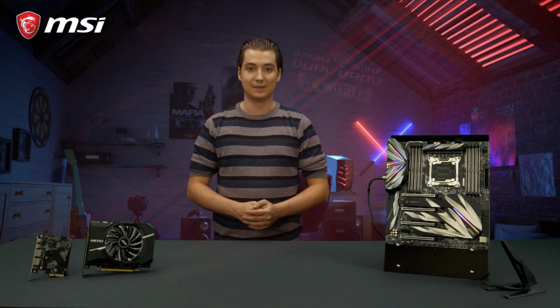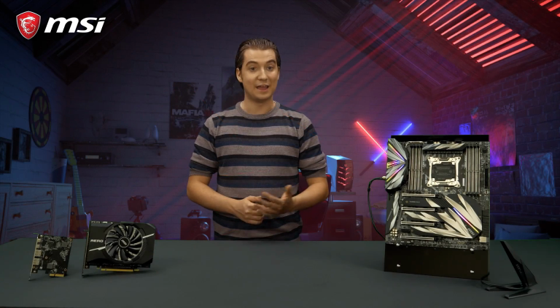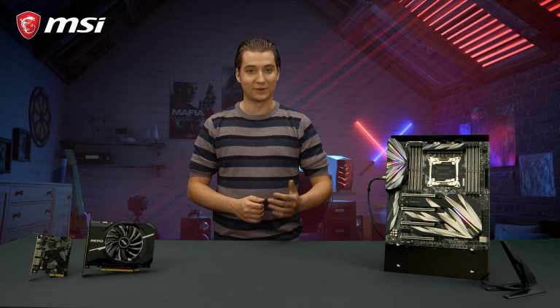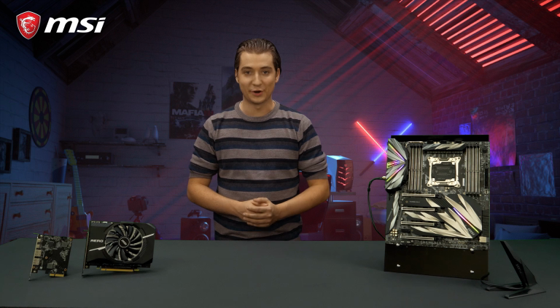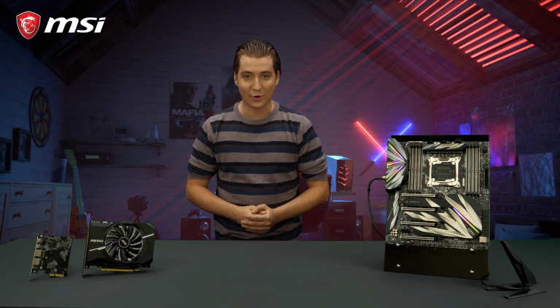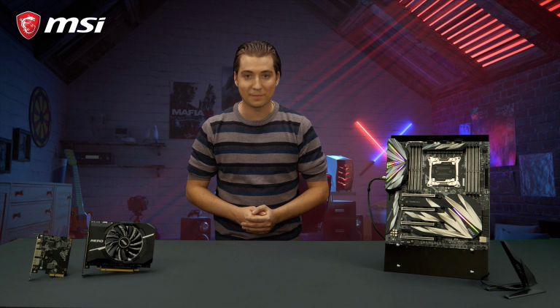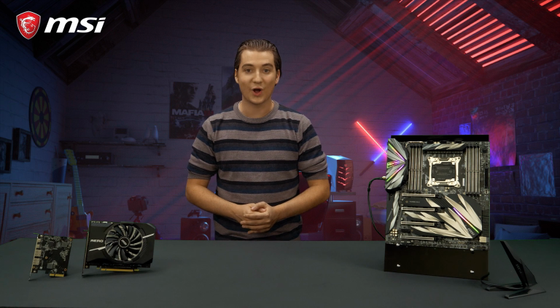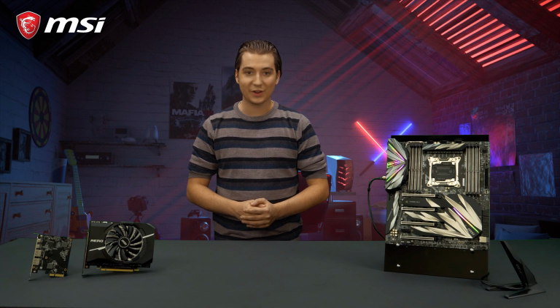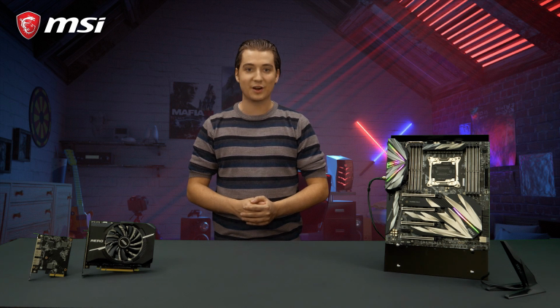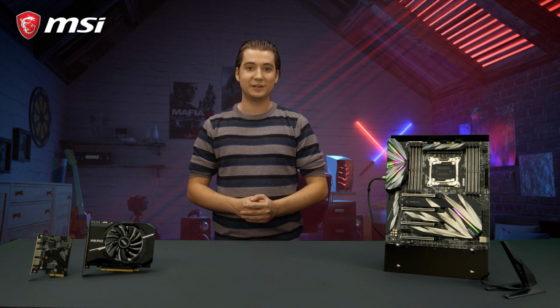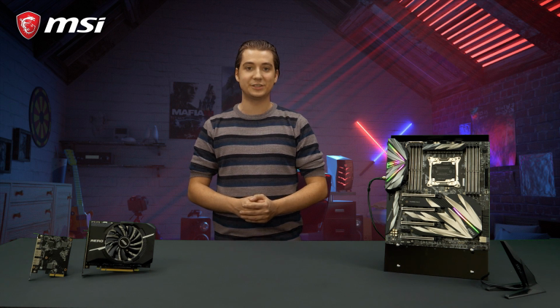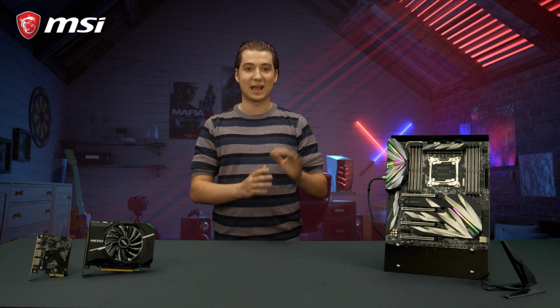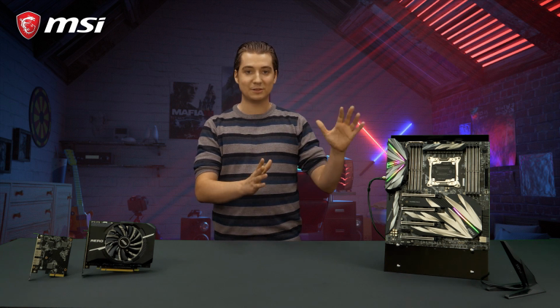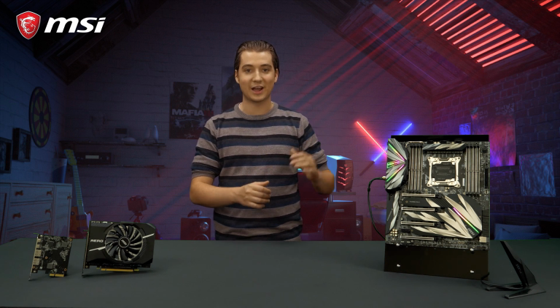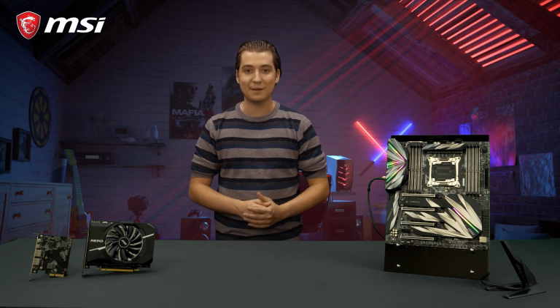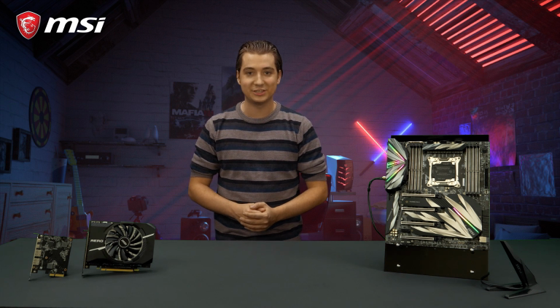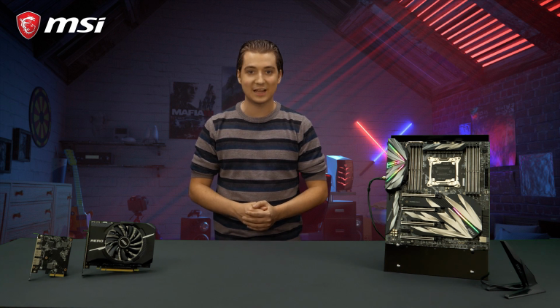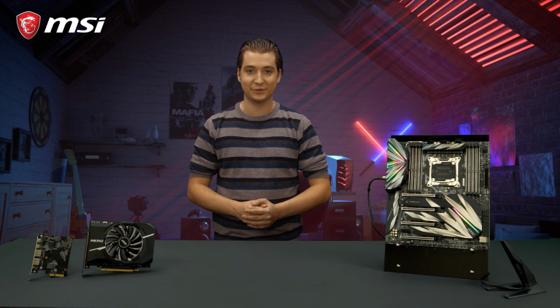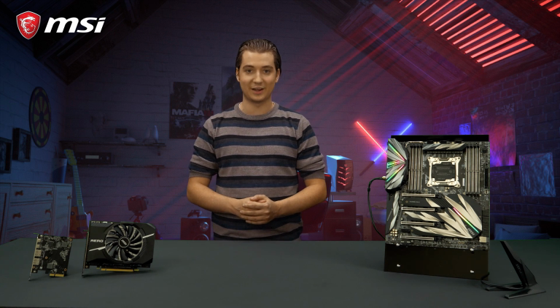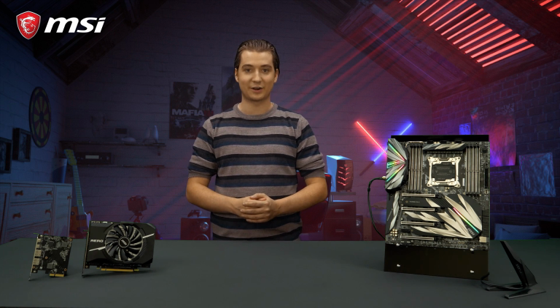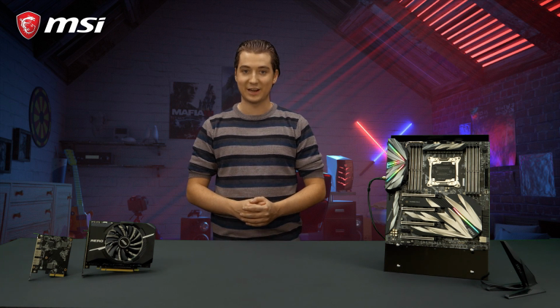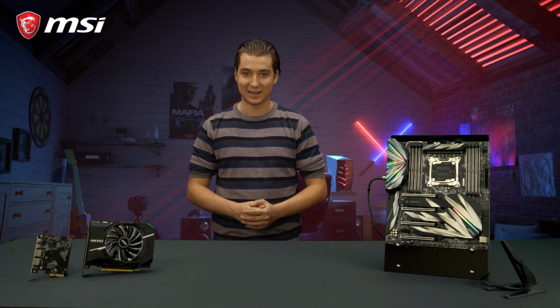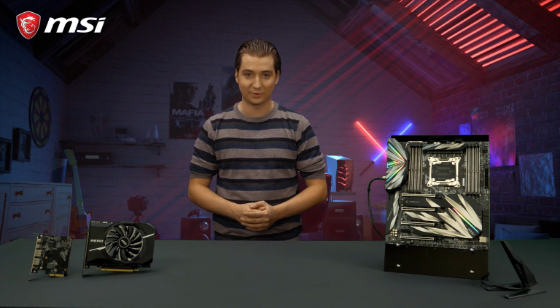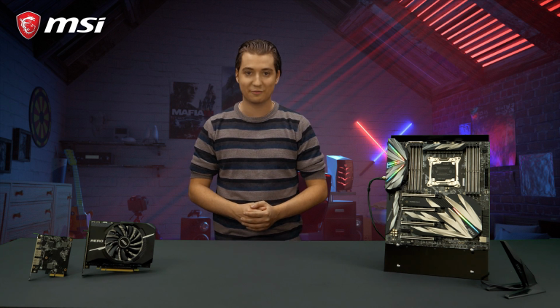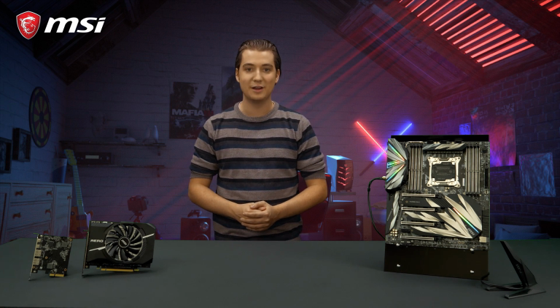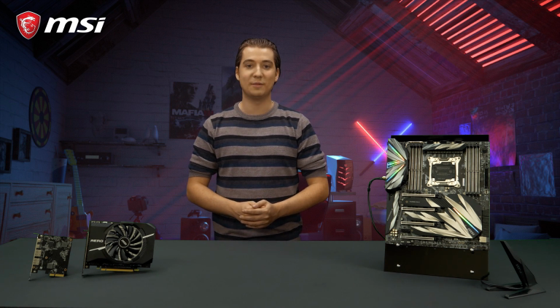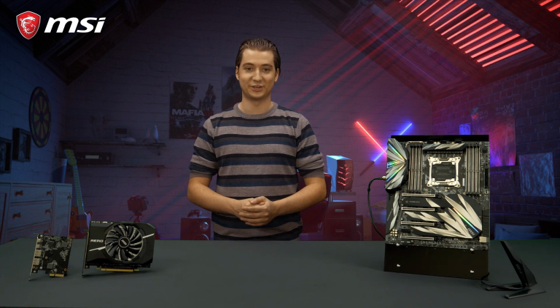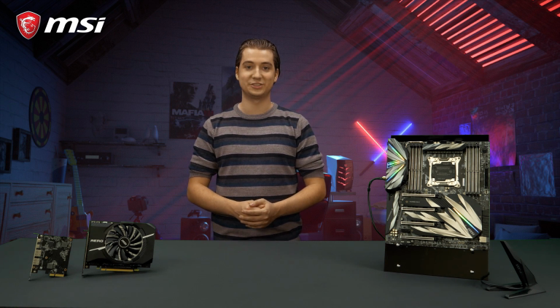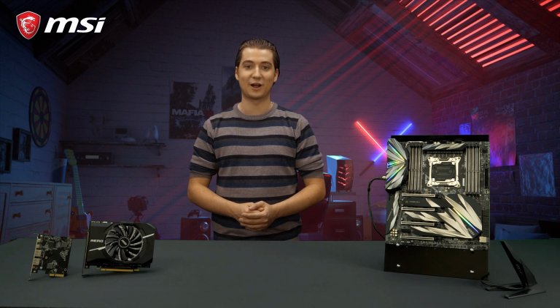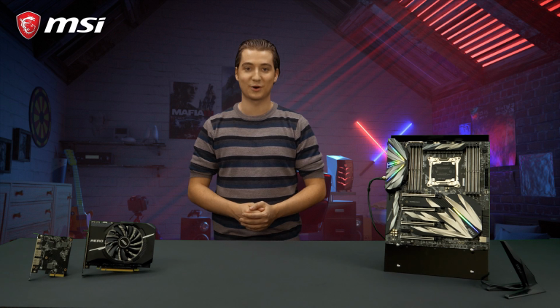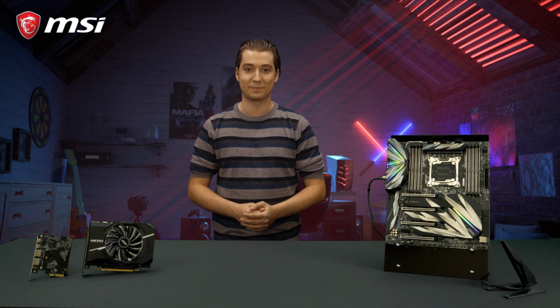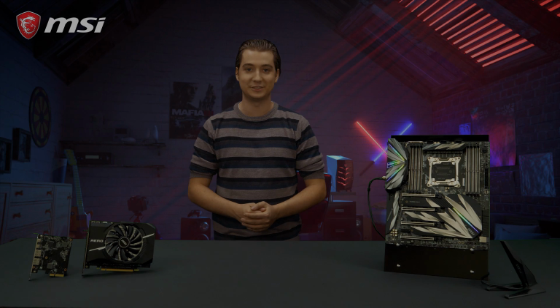If you want to learn more about all the other features the MSI MEG X299 Creation has to offer, make sure to check out the product page.